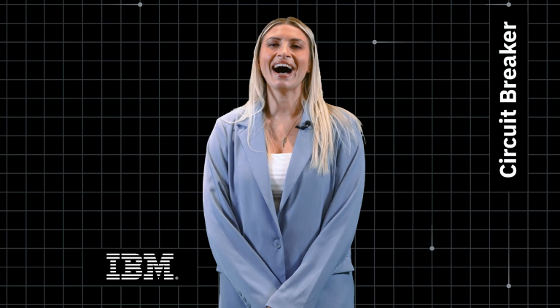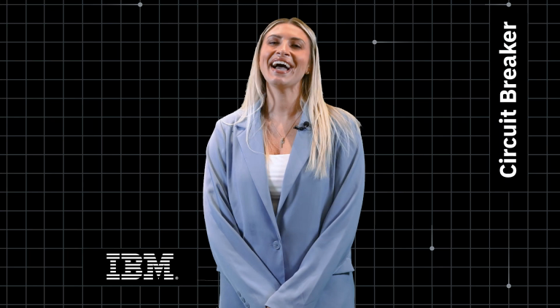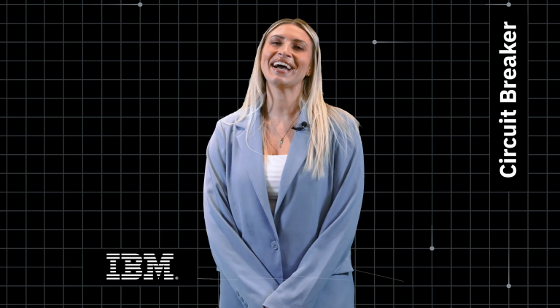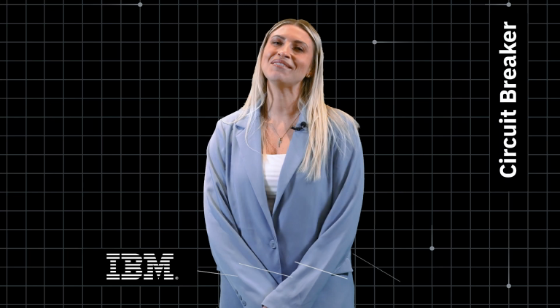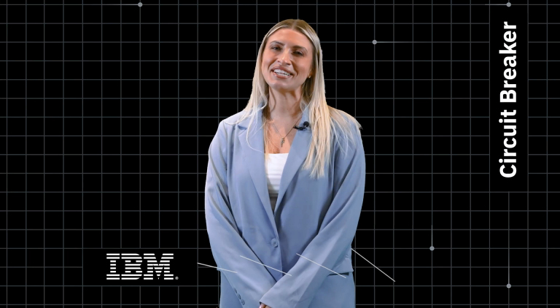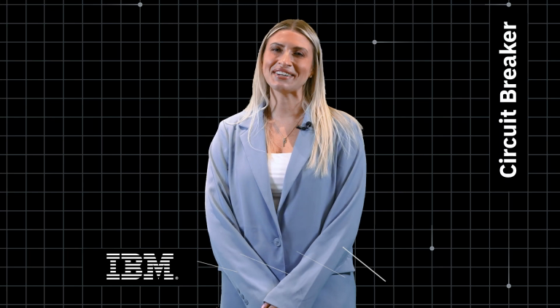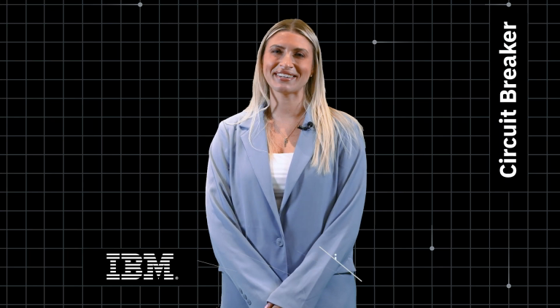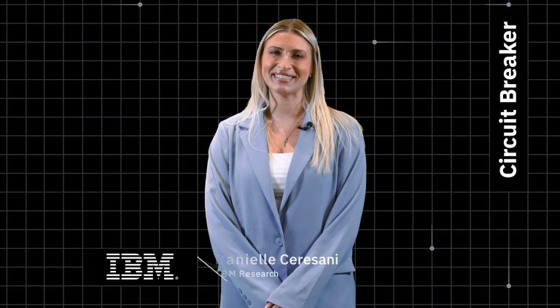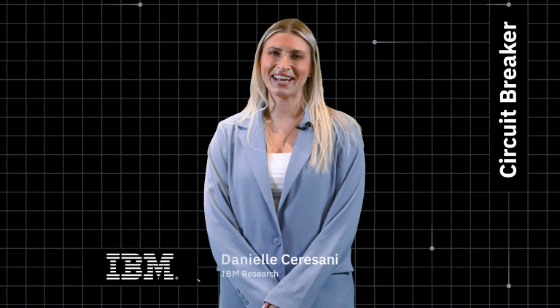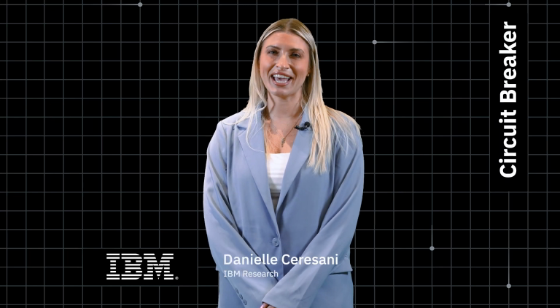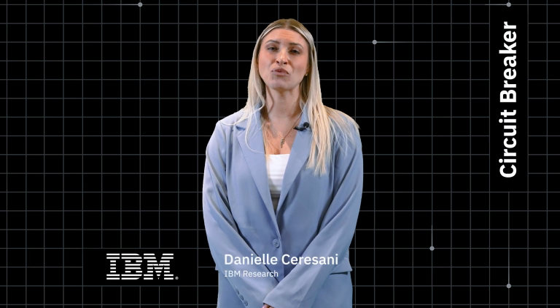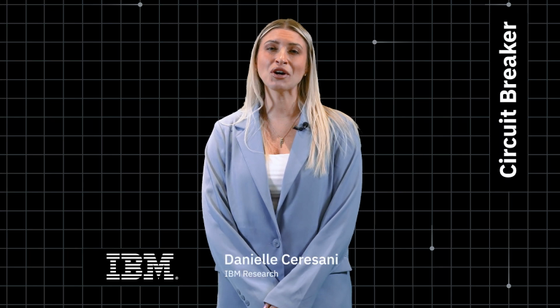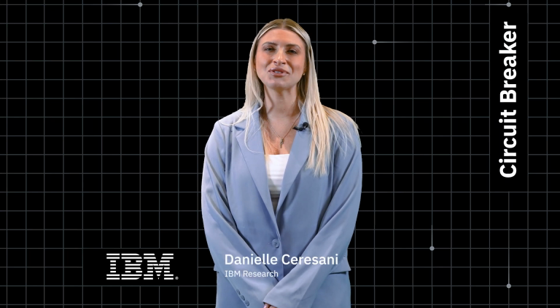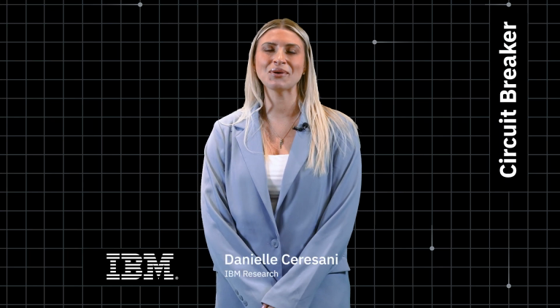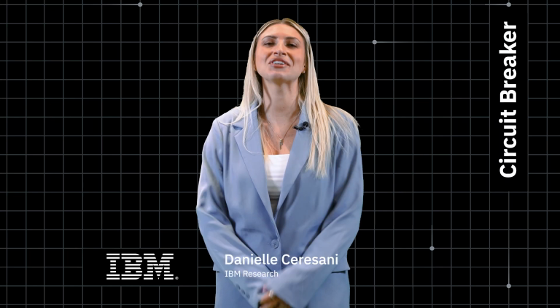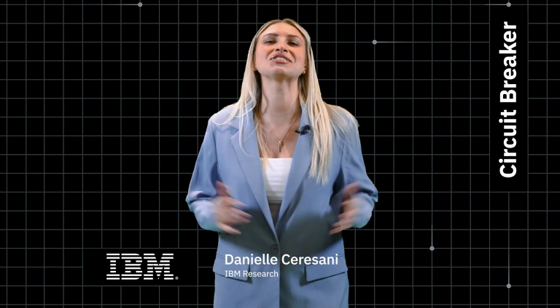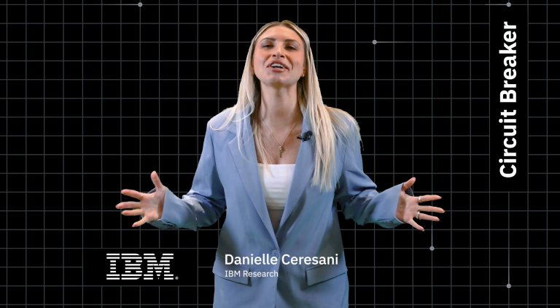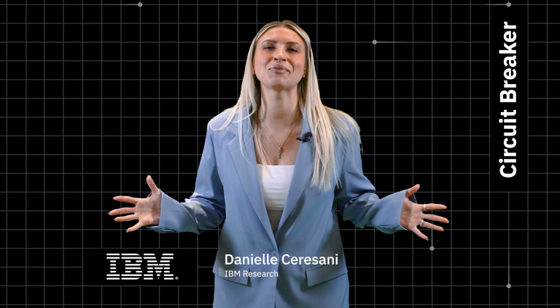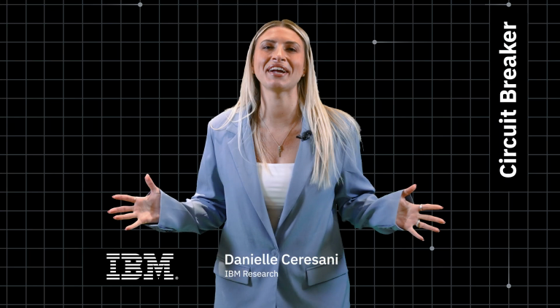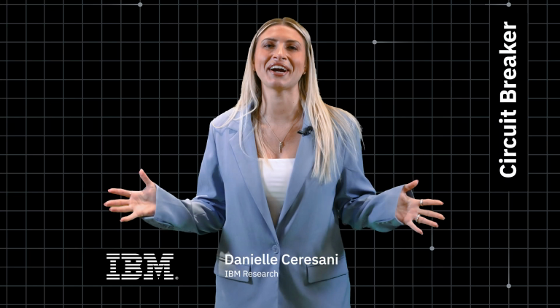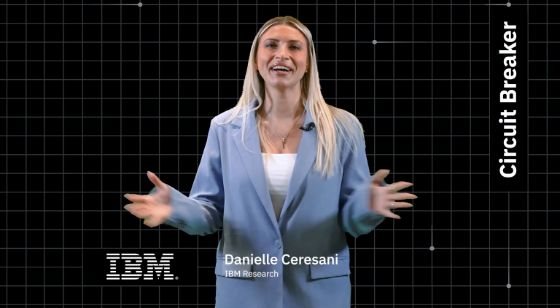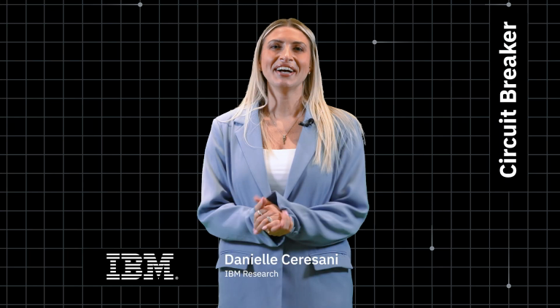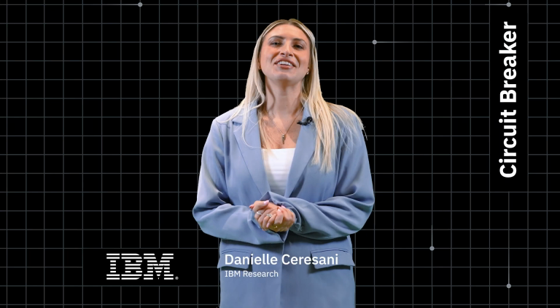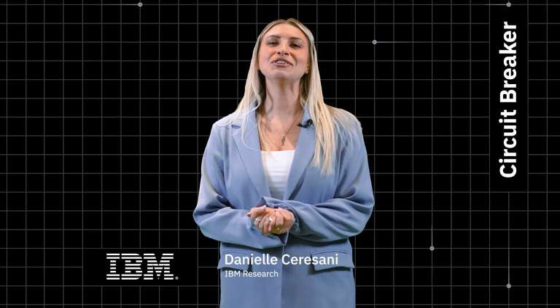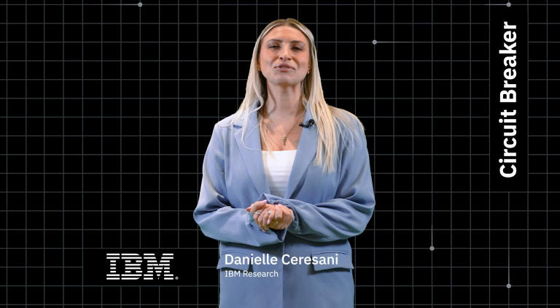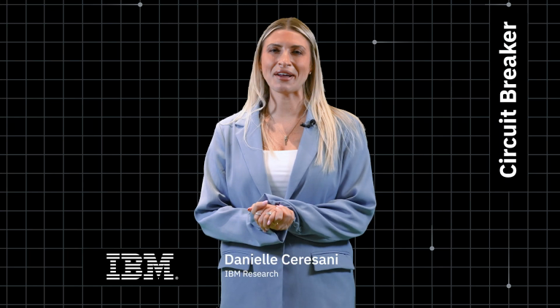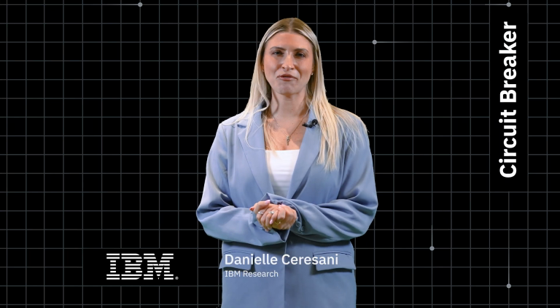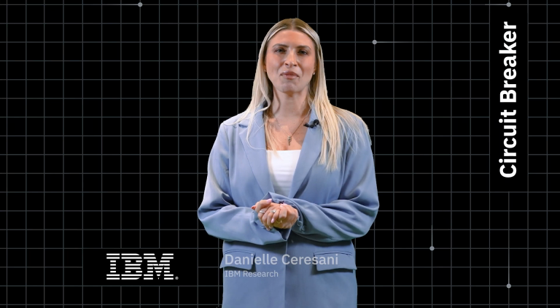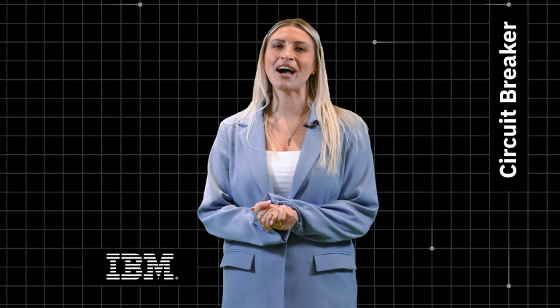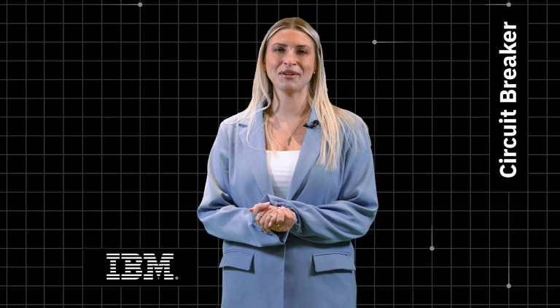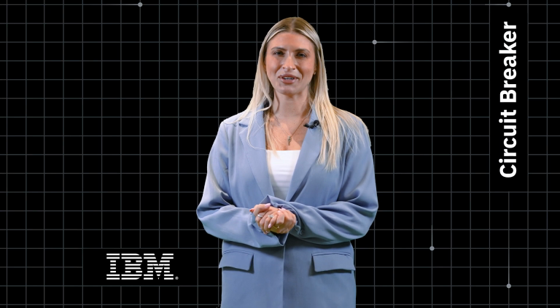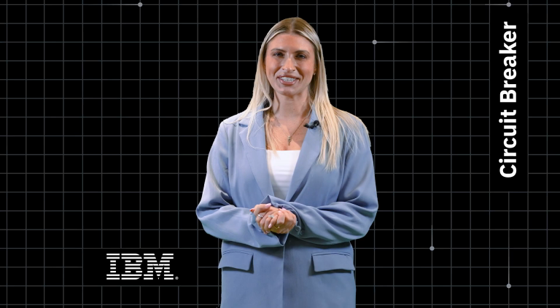Hi, I'm Danielle Sarasani, and welcome to The Circuit Breaker, the news roundup from IBM Research.